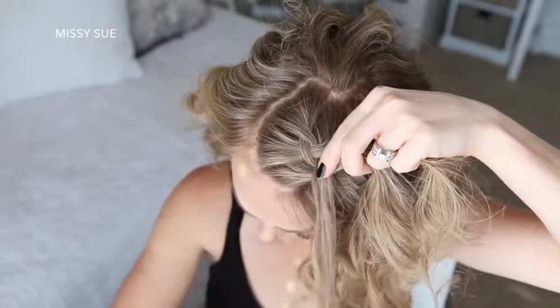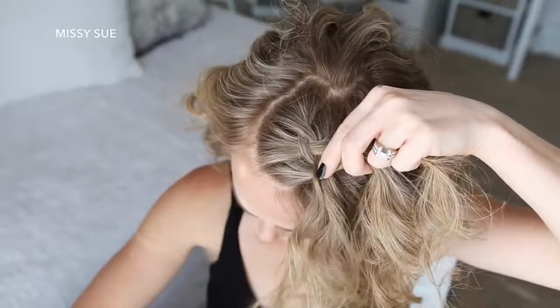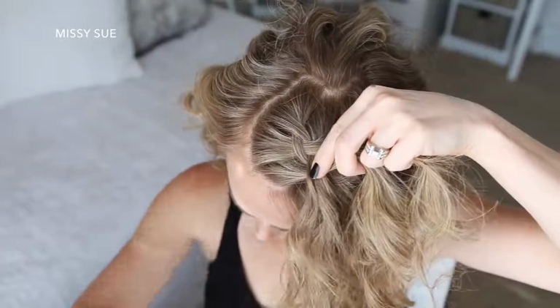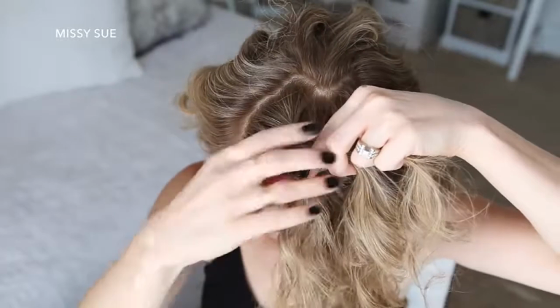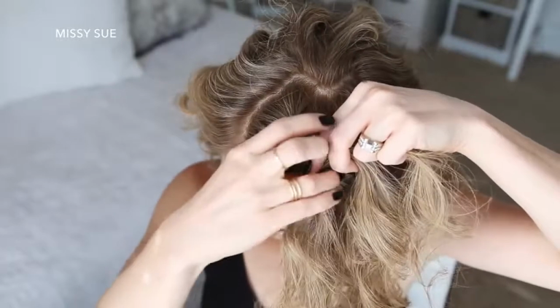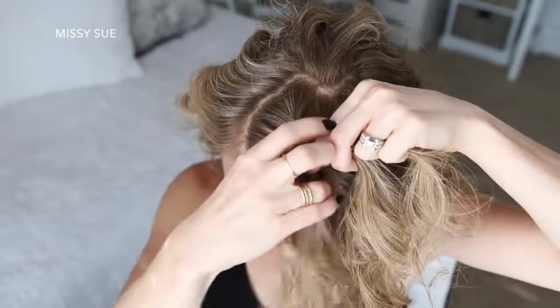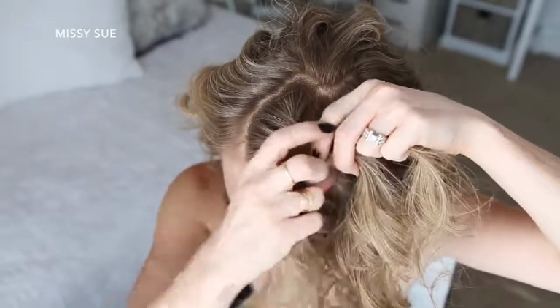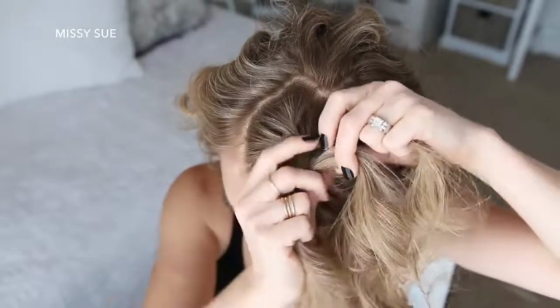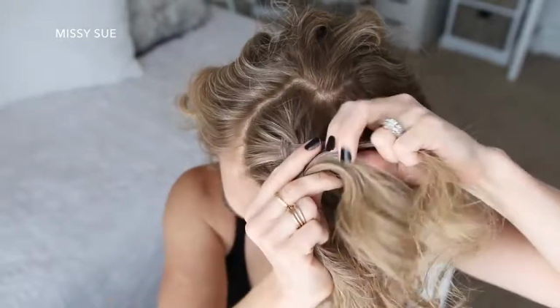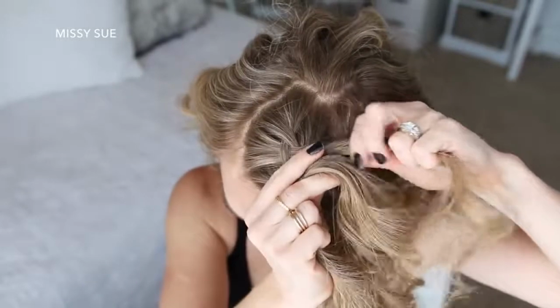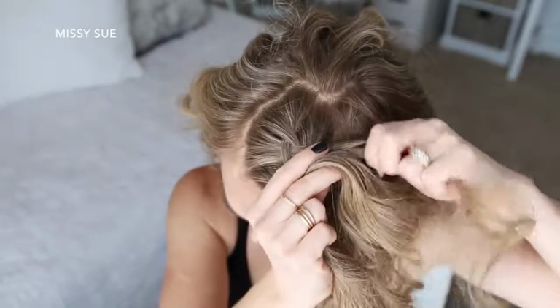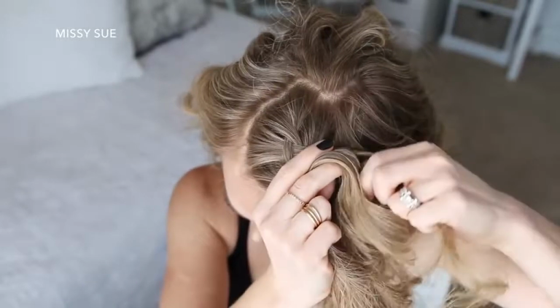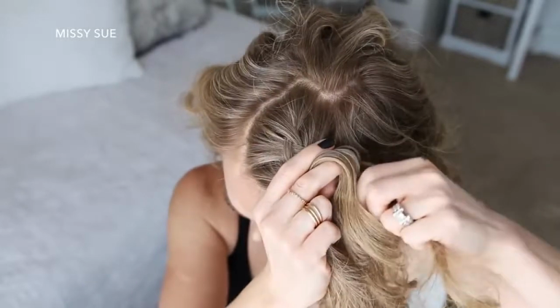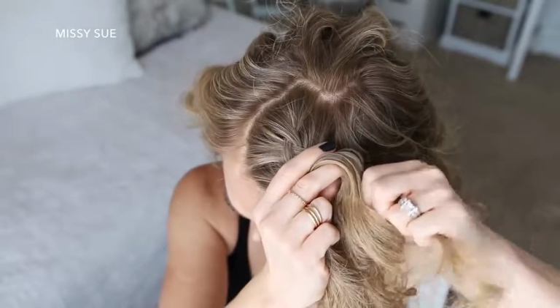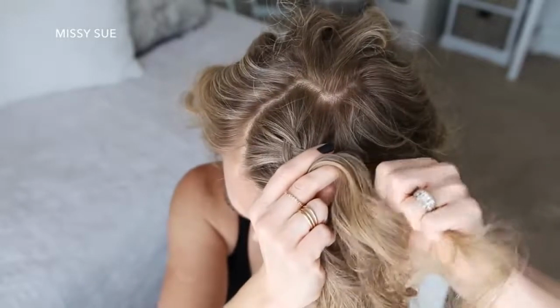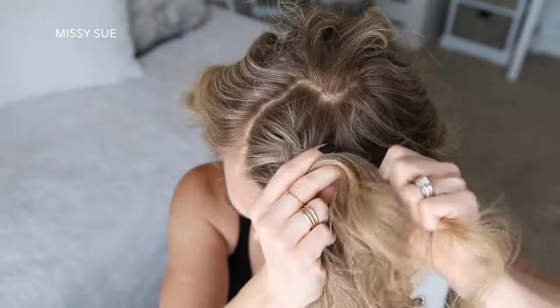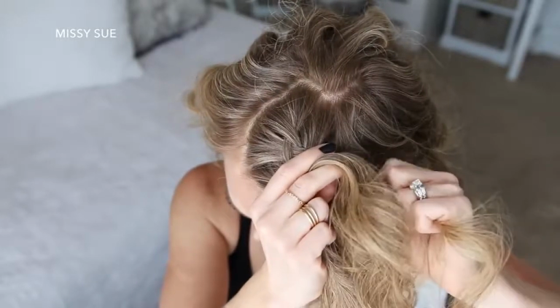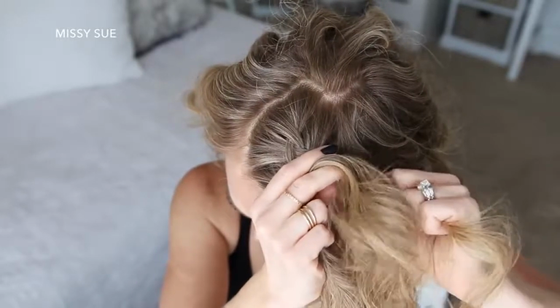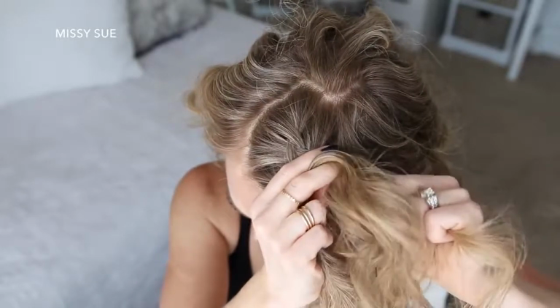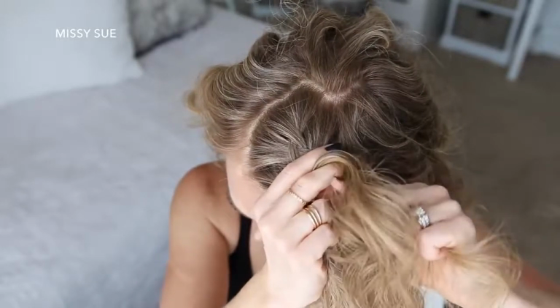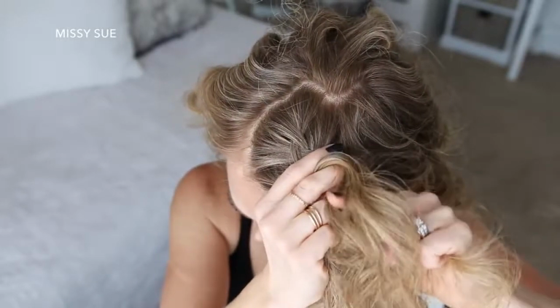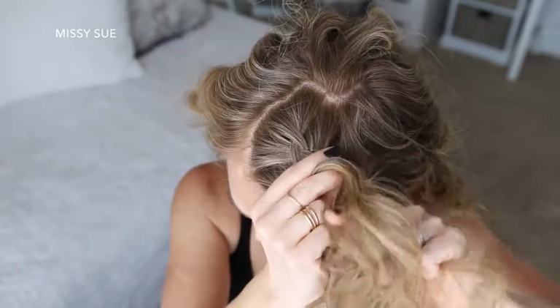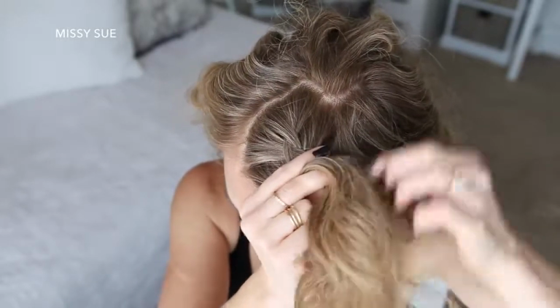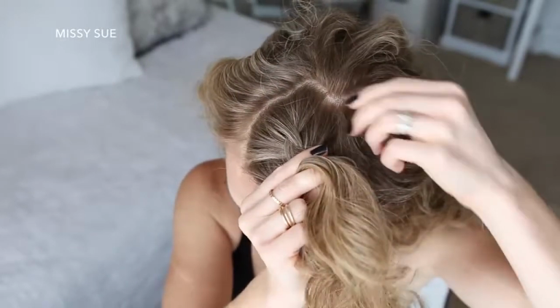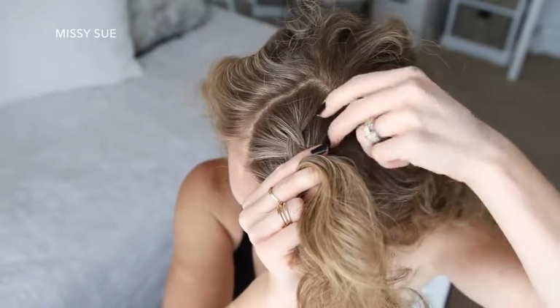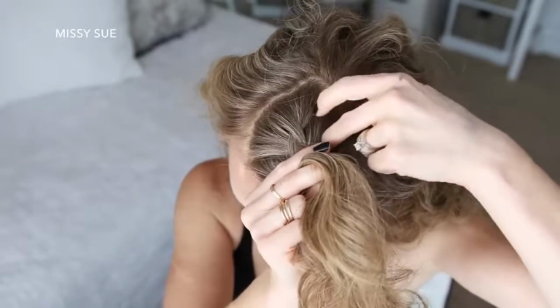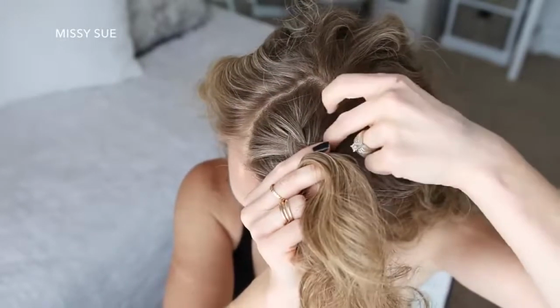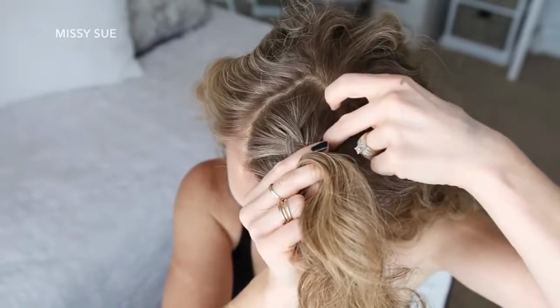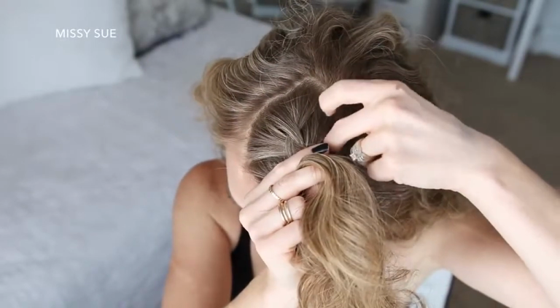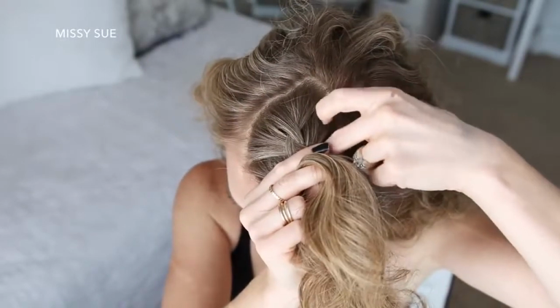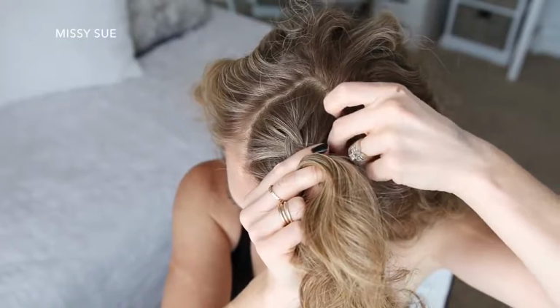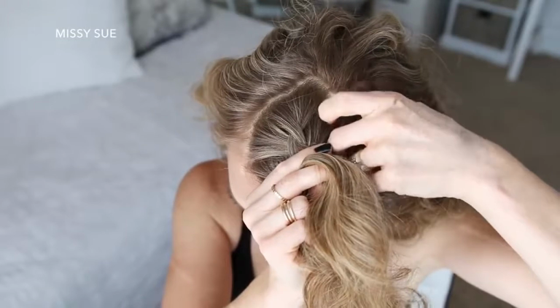I'm just going to repeat those steps, continuing the Dutch braid down the left side of my head, adding in hair to both sides of the braid.